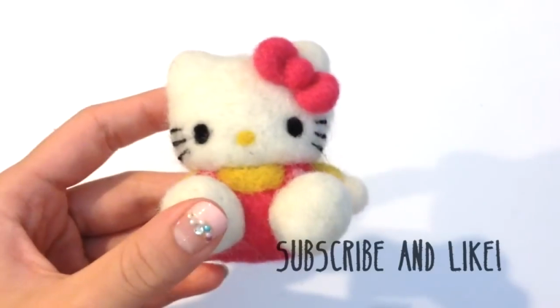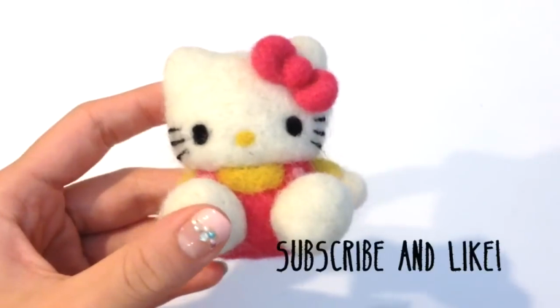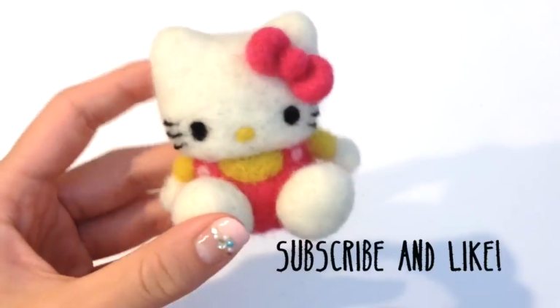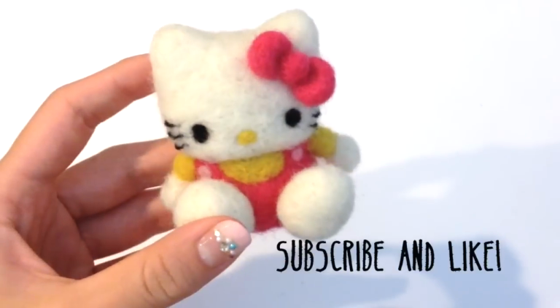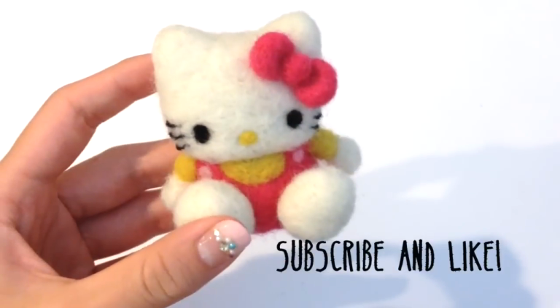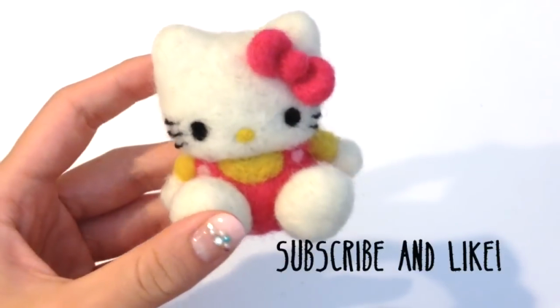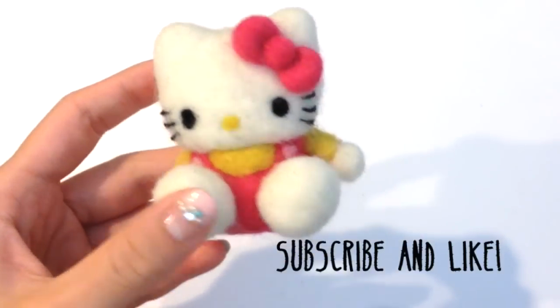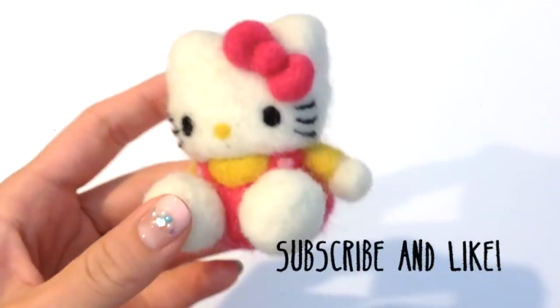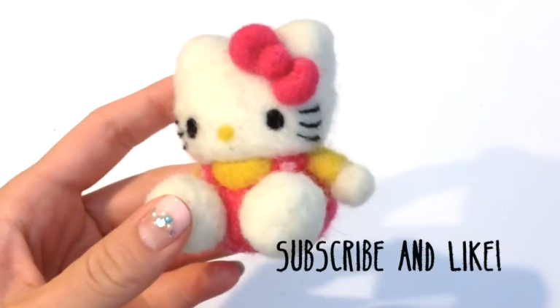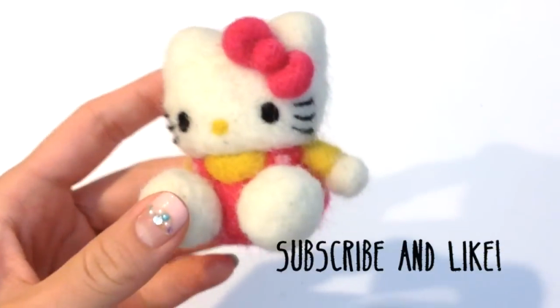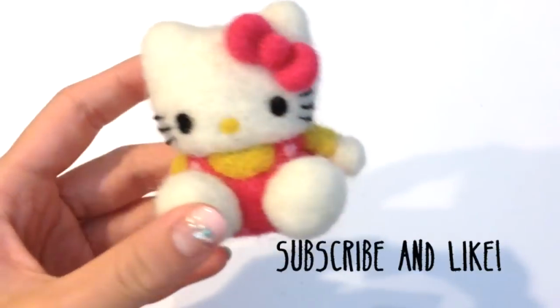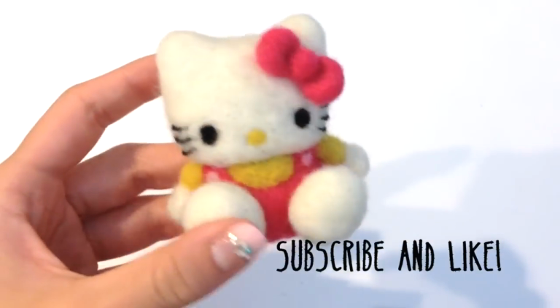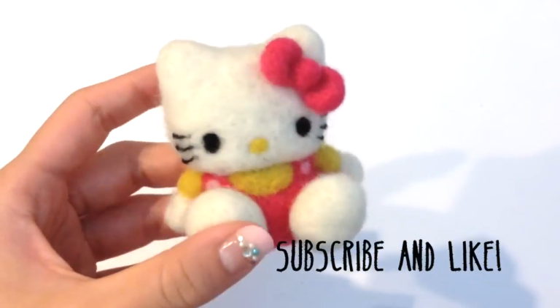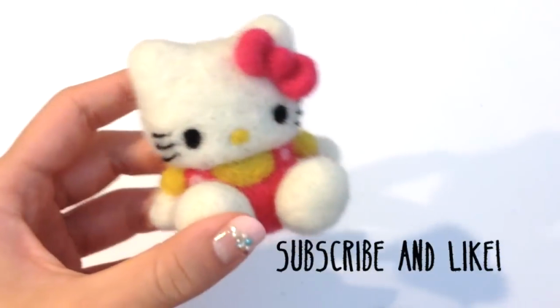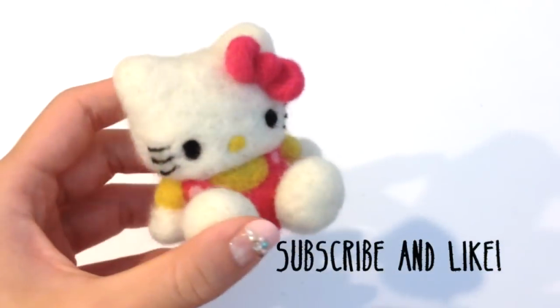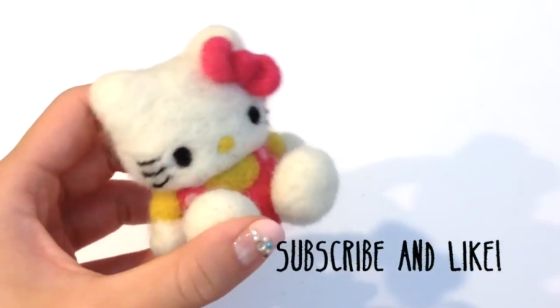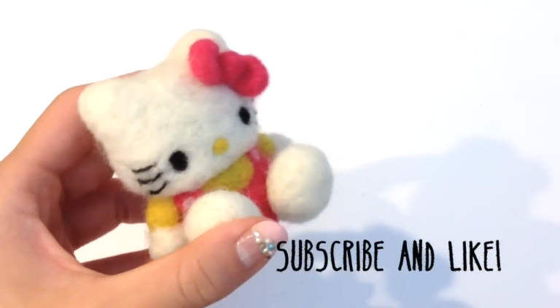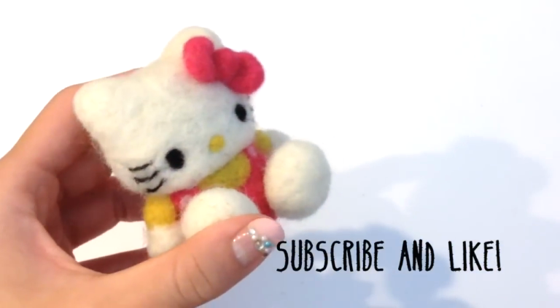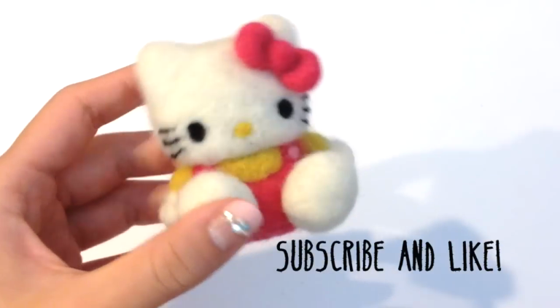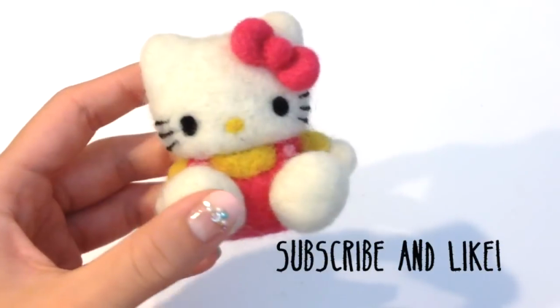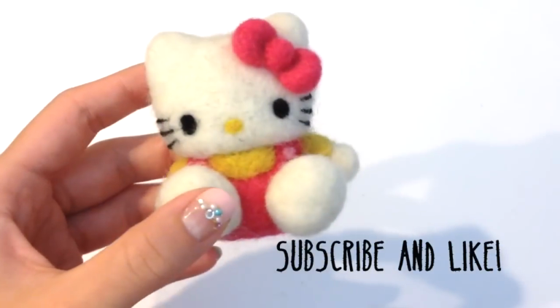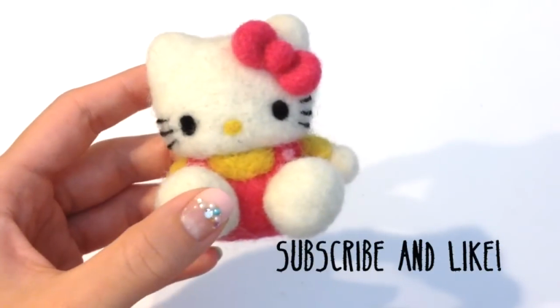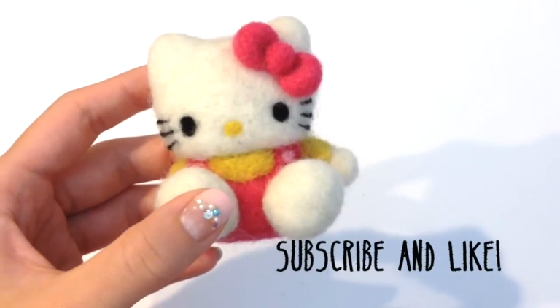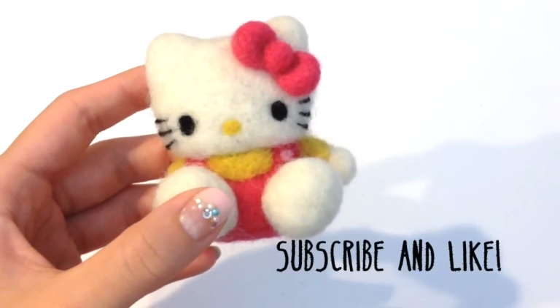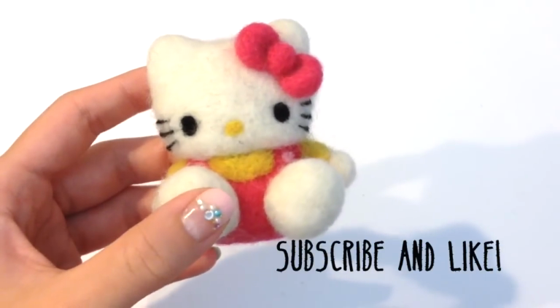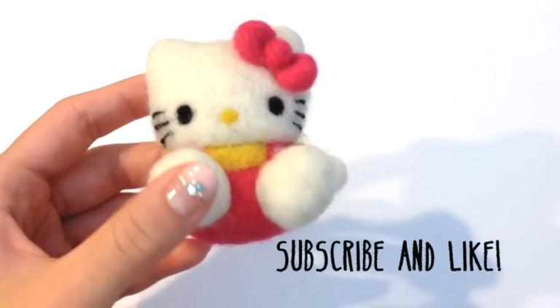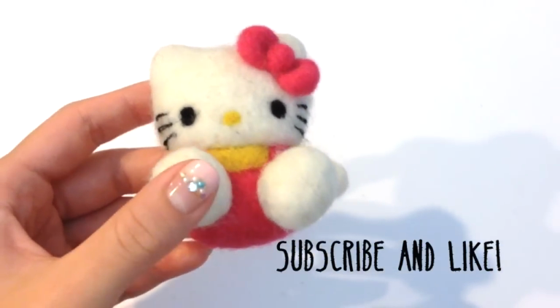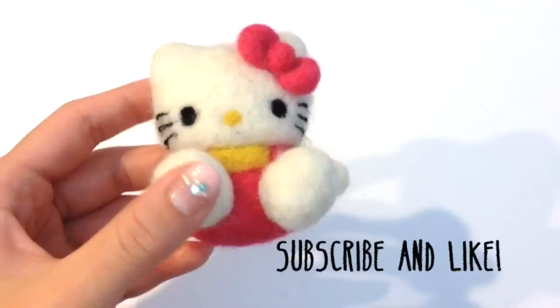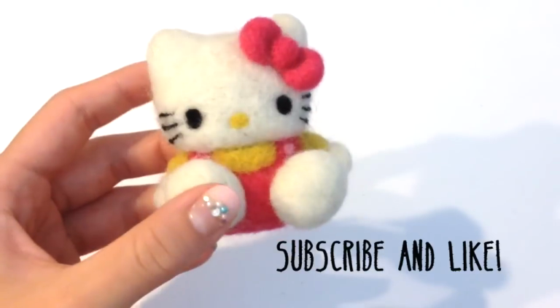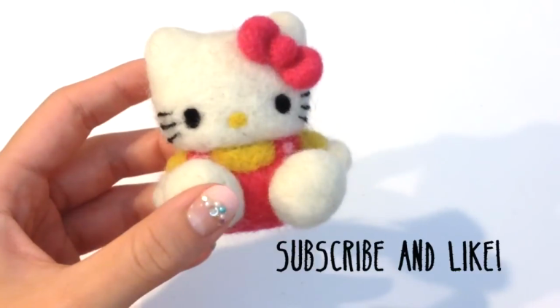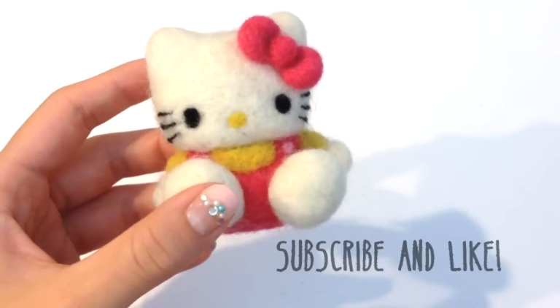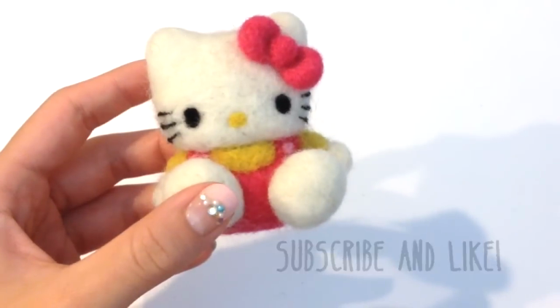And as always, for more videos like these please subscribe and give me a thumbs up. Let's get this tutorial started.